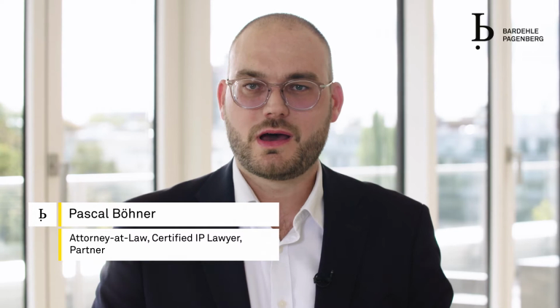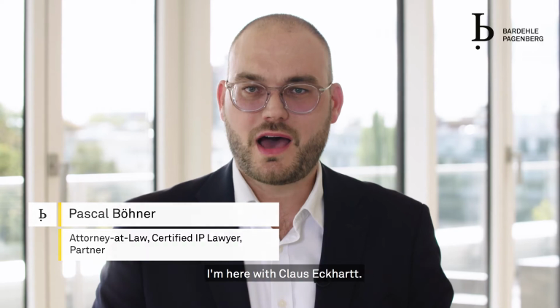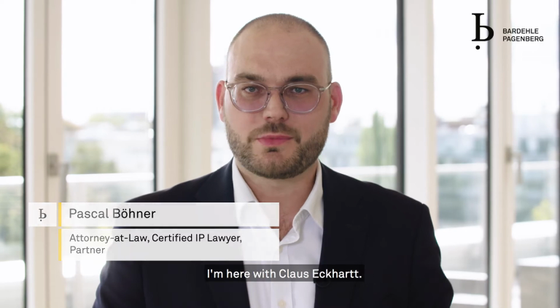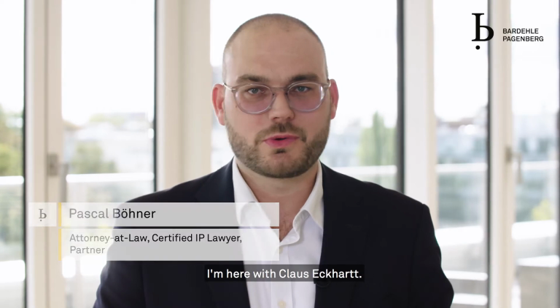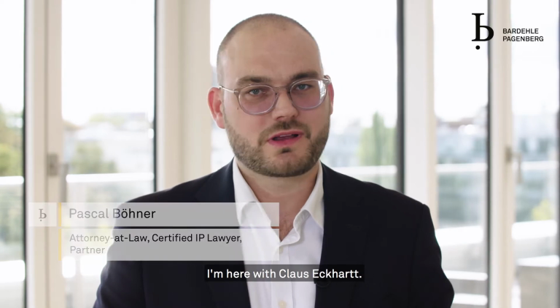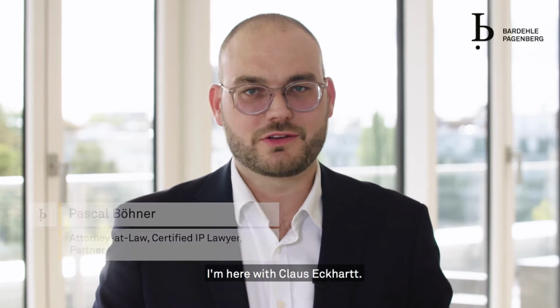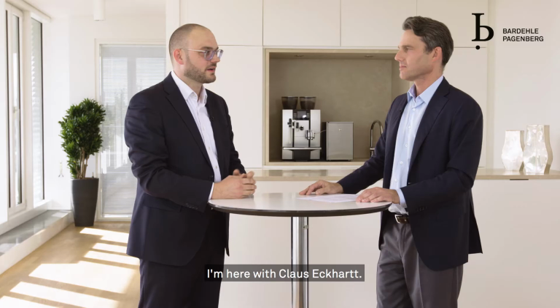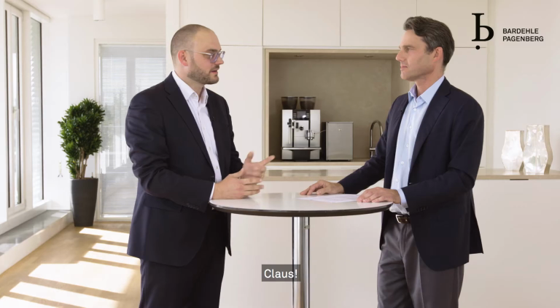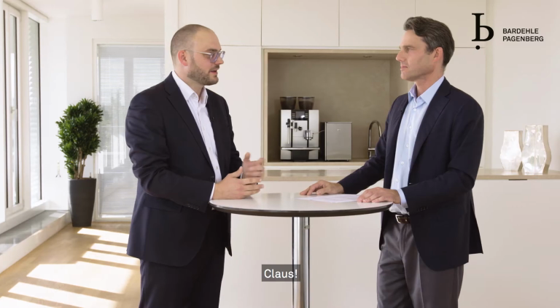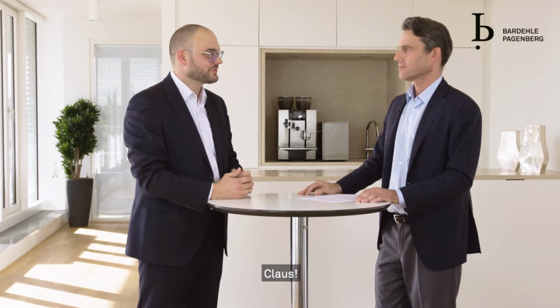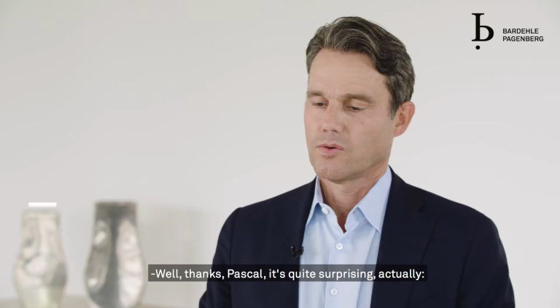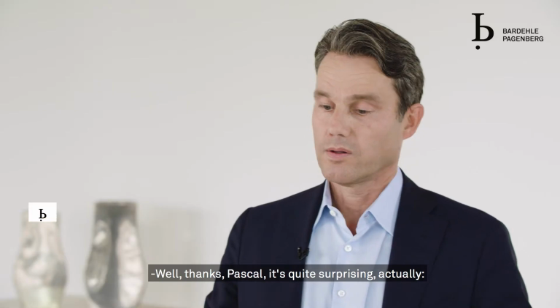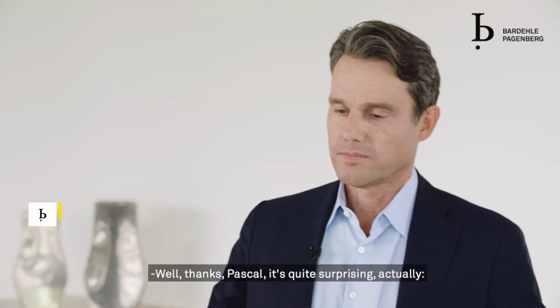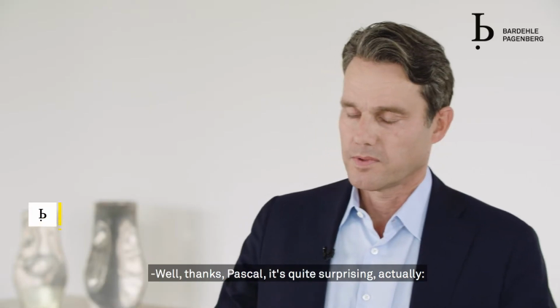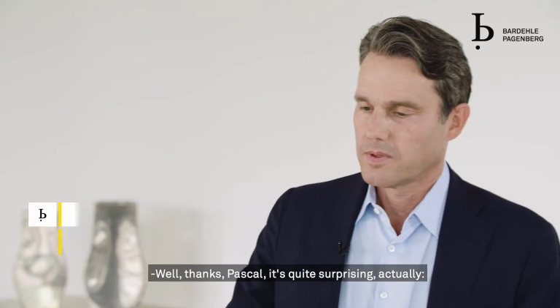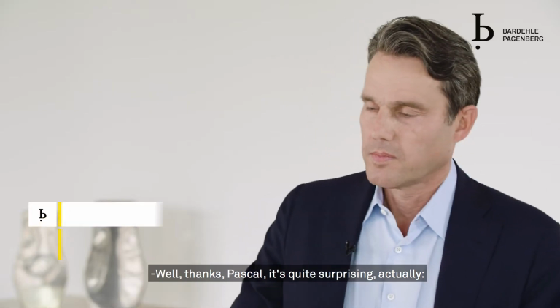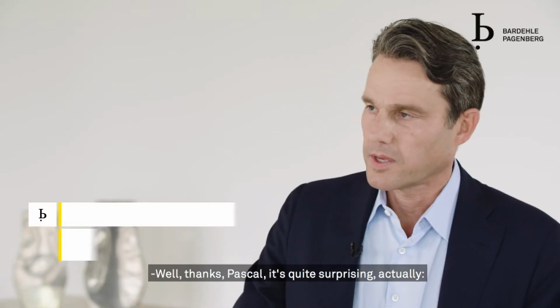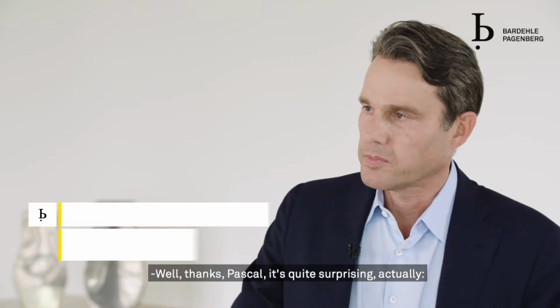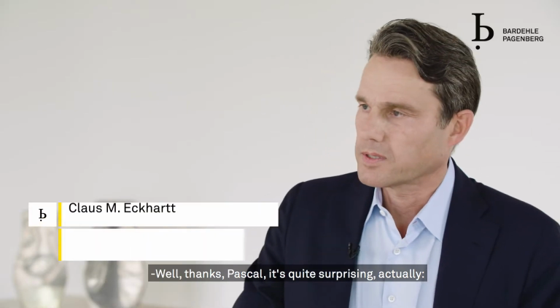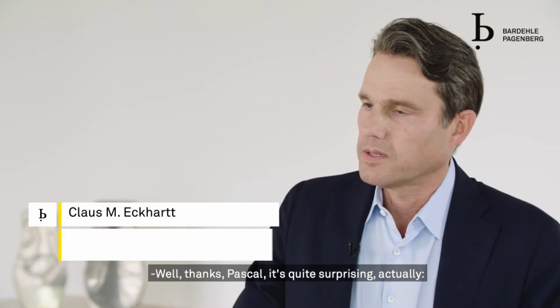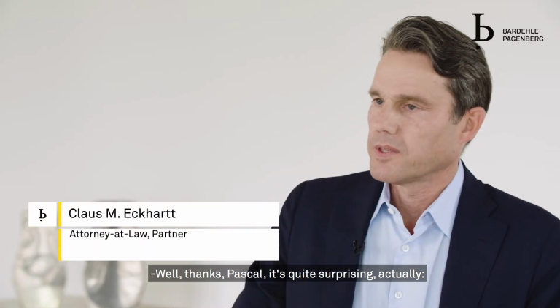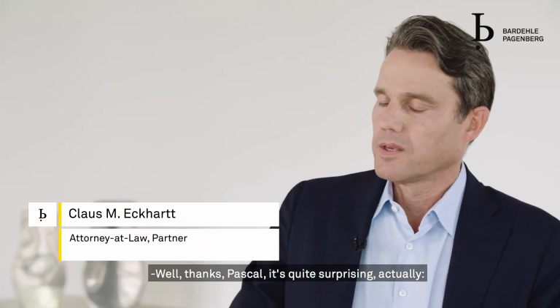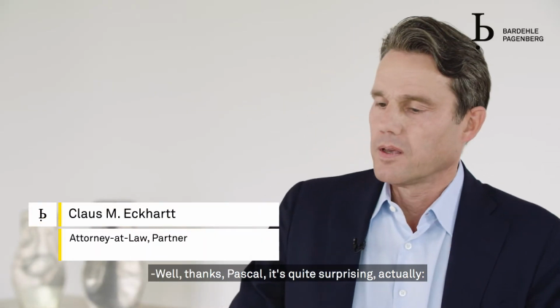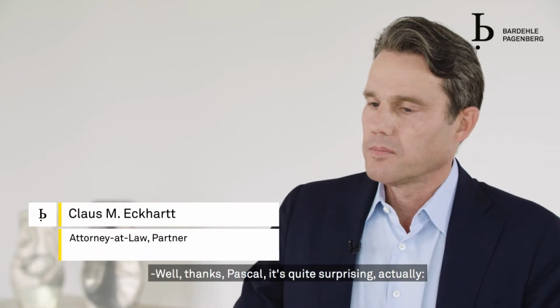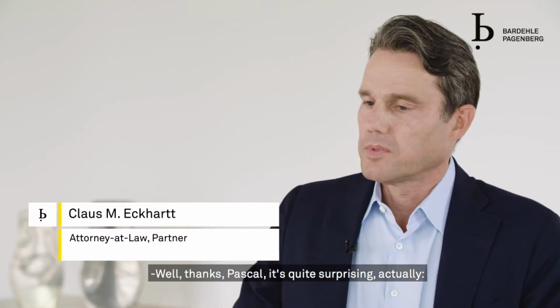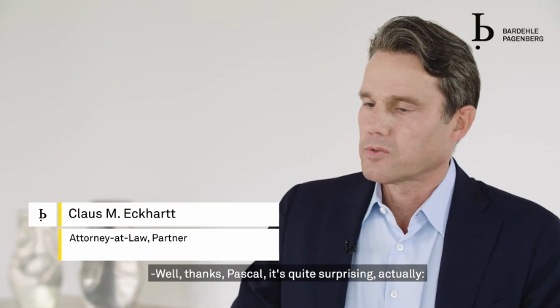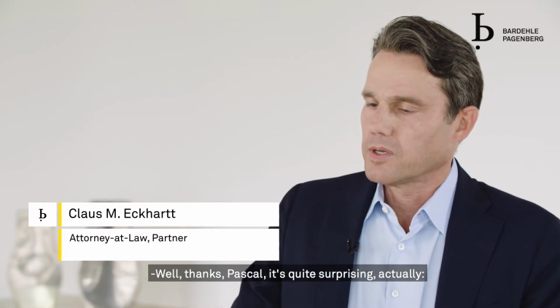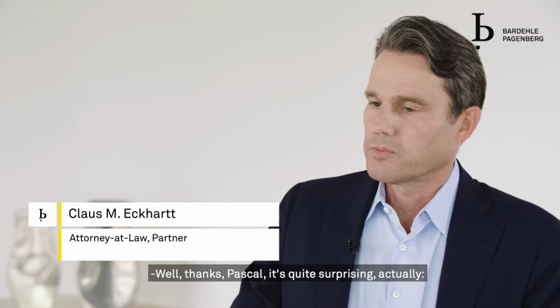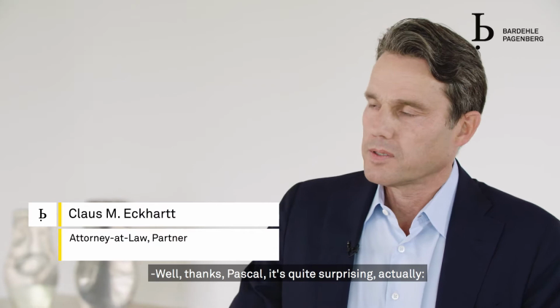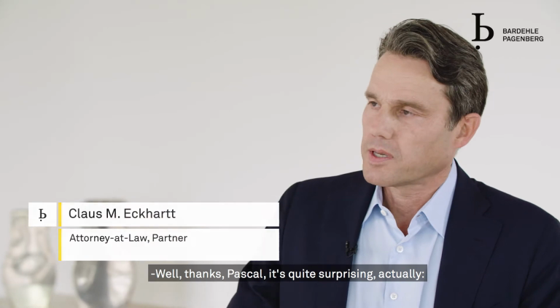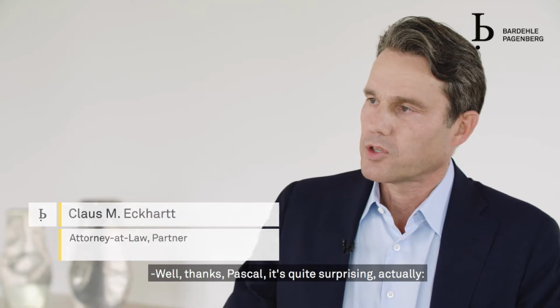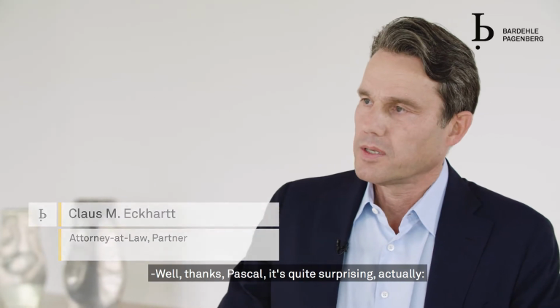I'm here with Klaus Eckert. Thanks, Pascal. It's quite surprising actually.